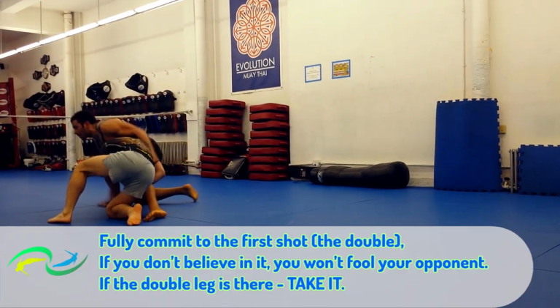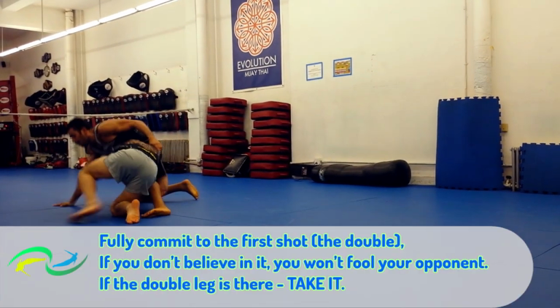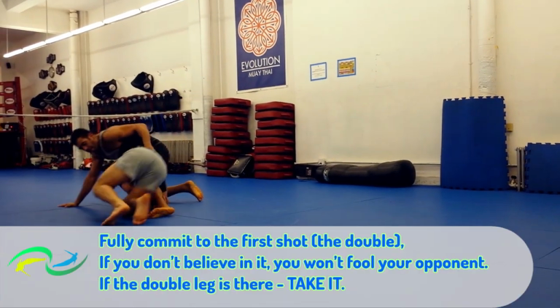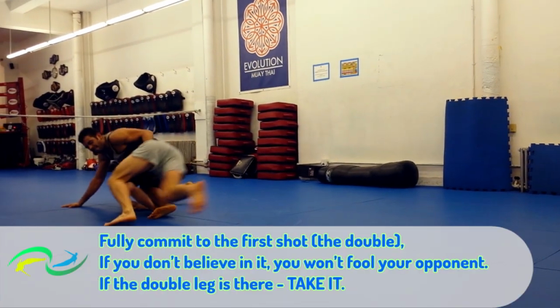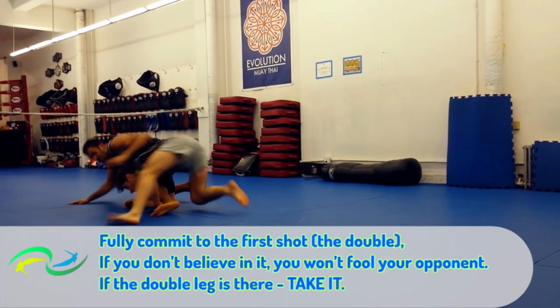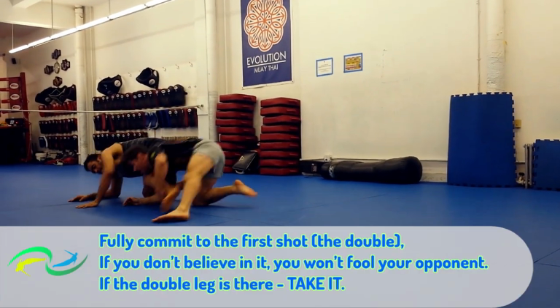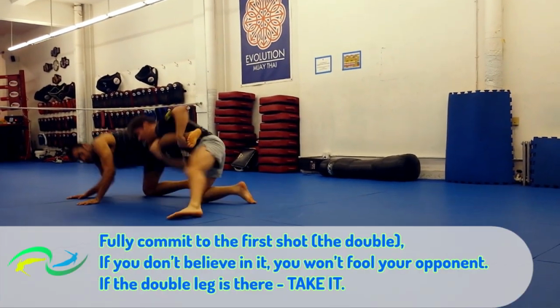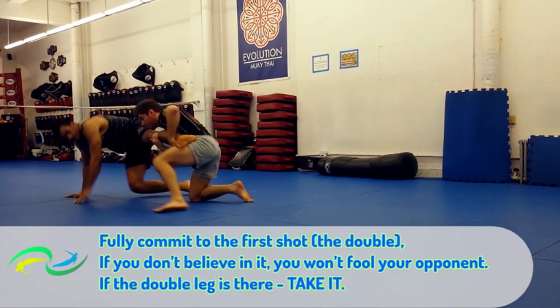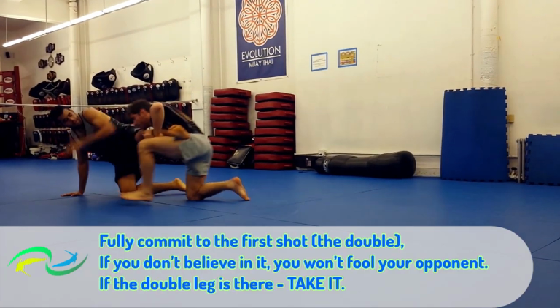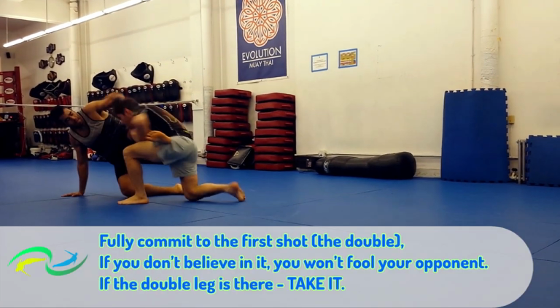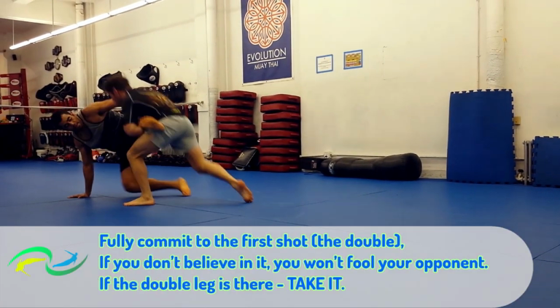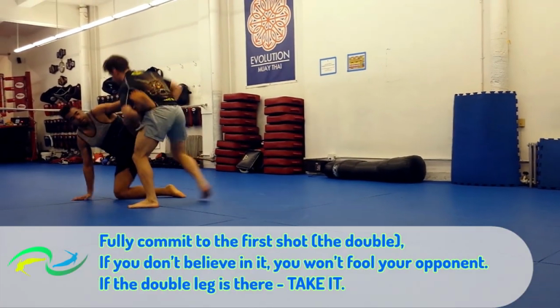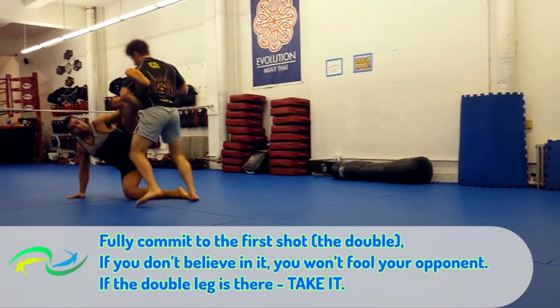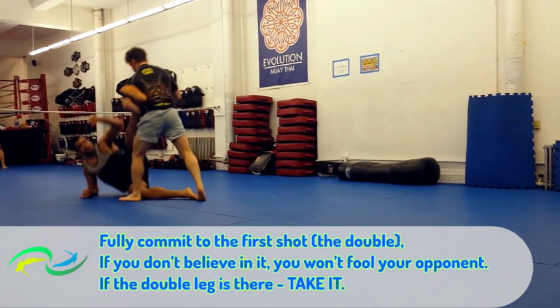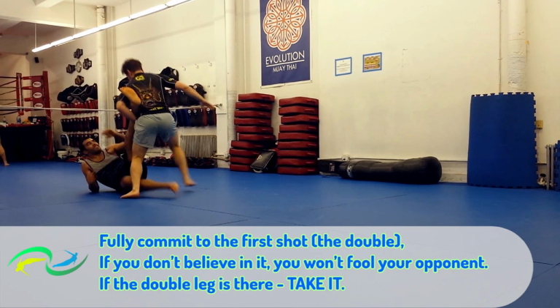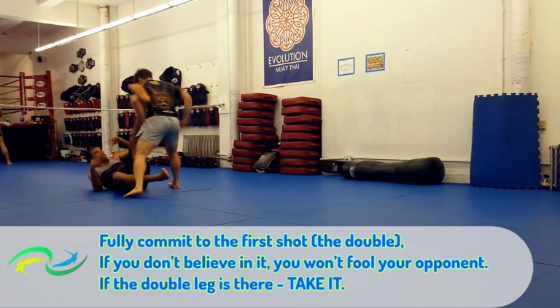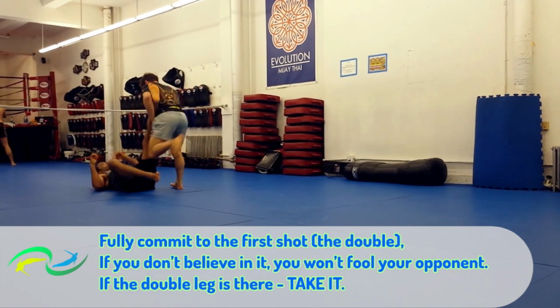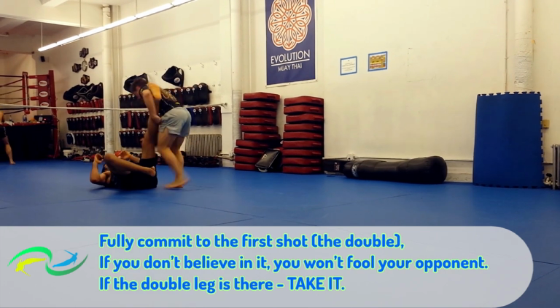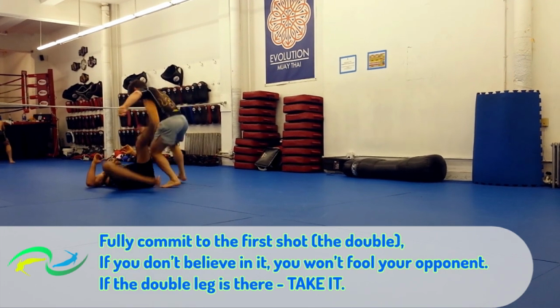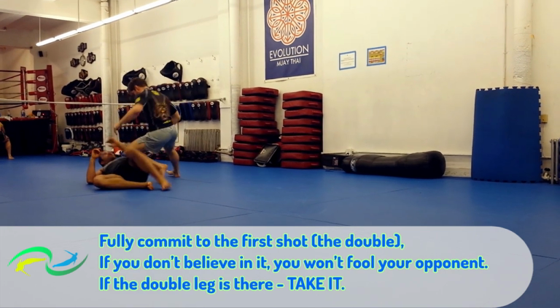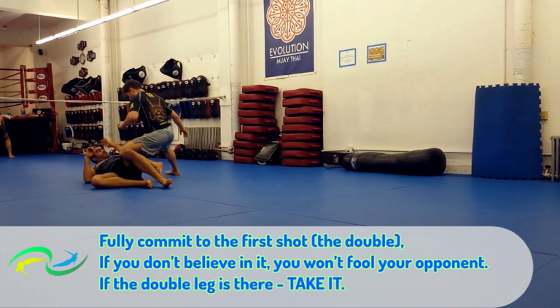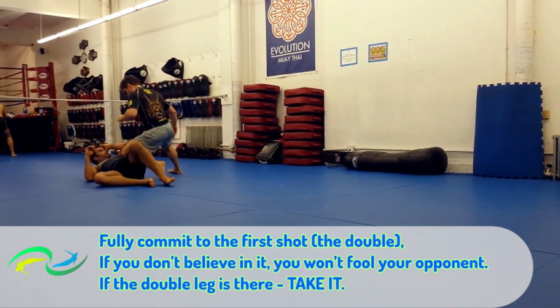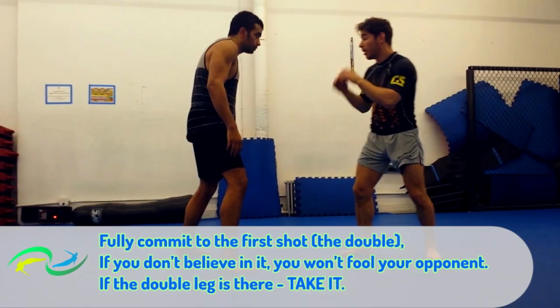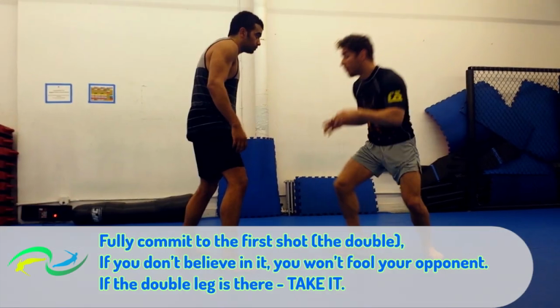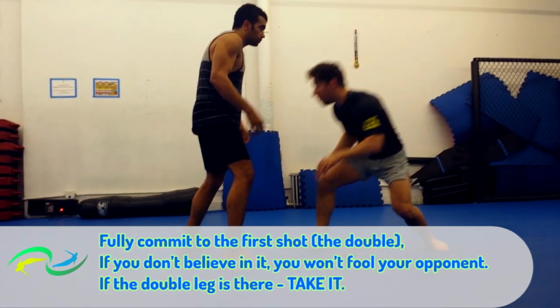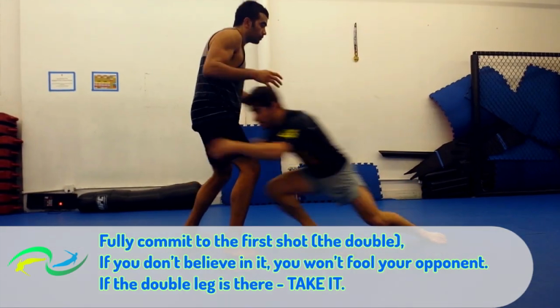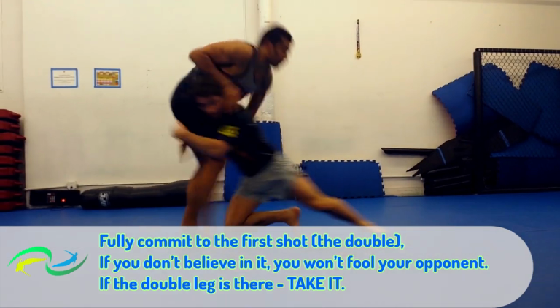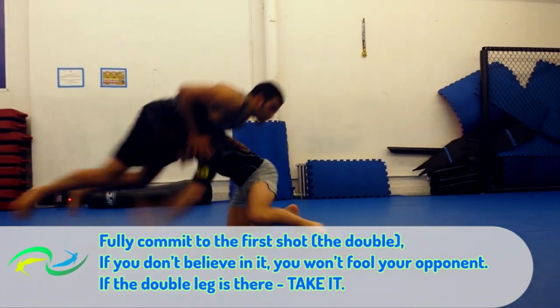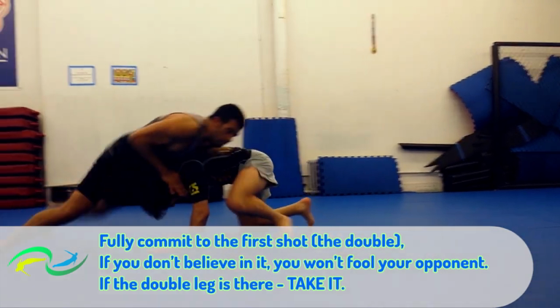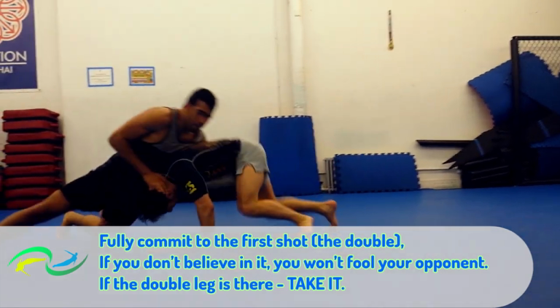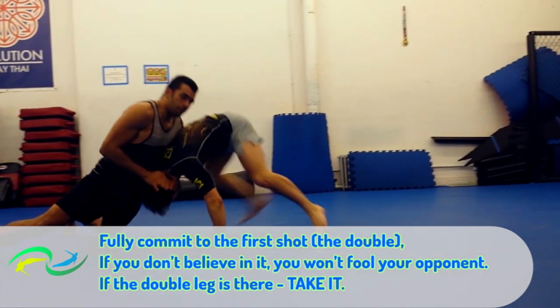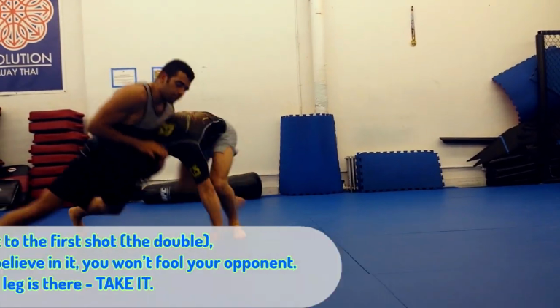First, fully commit to the first shot — the double. If you don't believe in it, it won't fool your opponent. And if the double leg is there, take it.